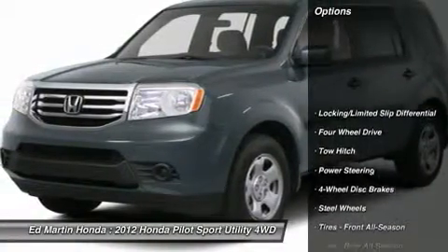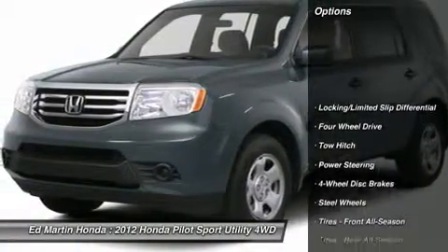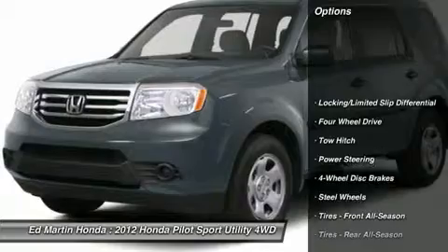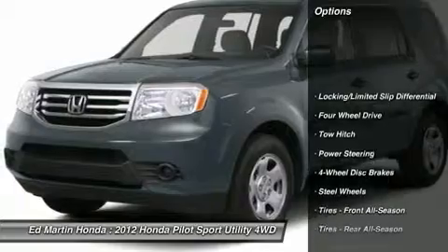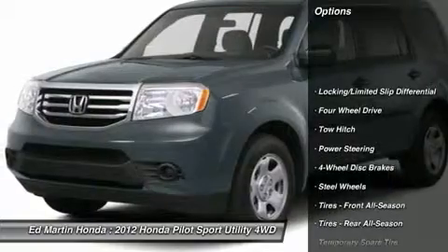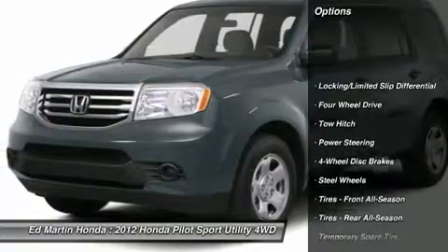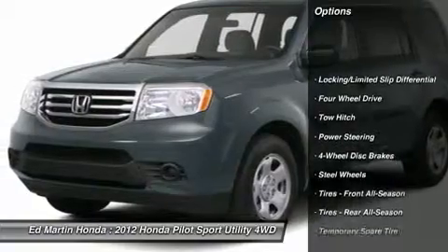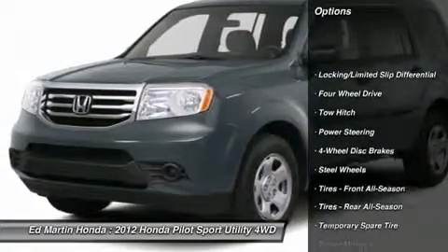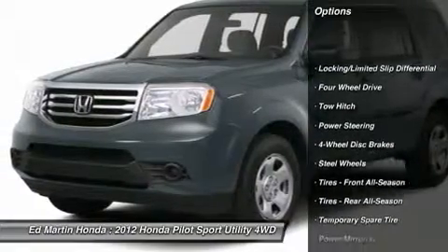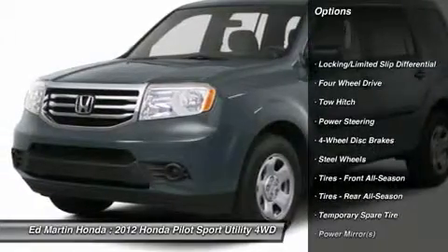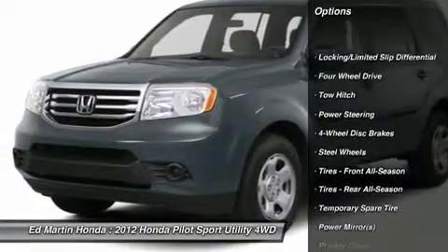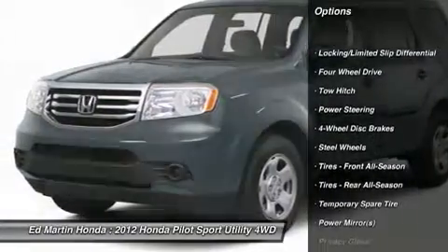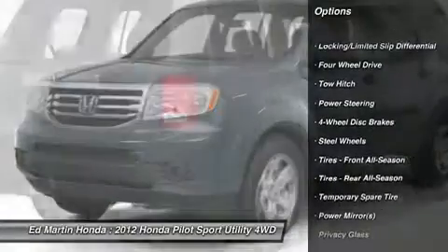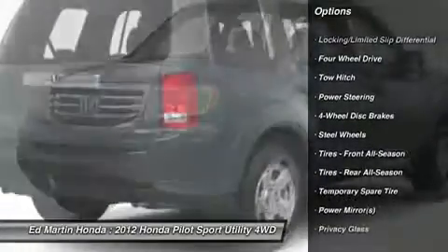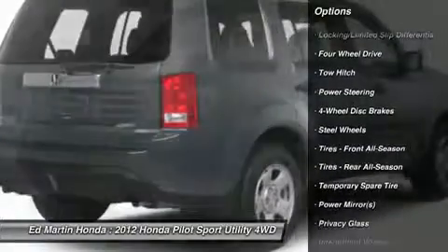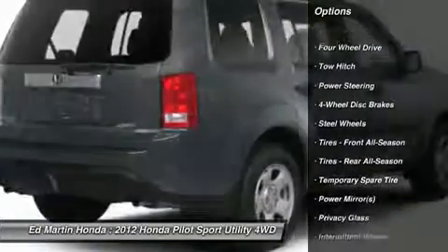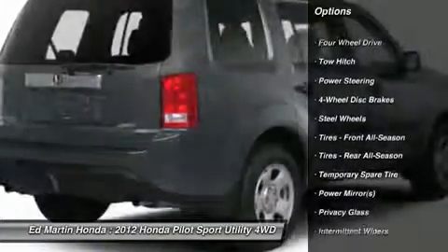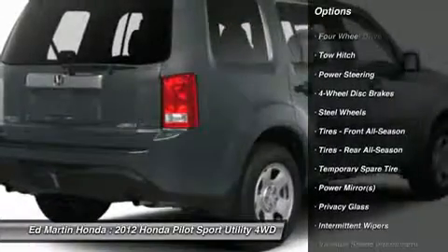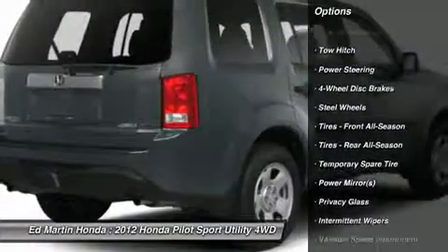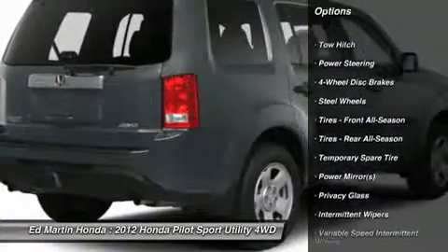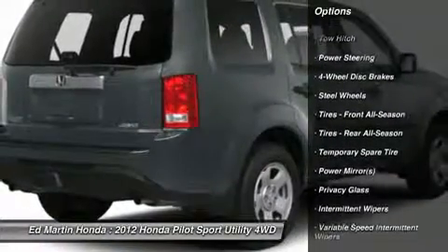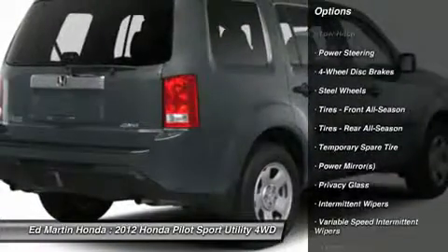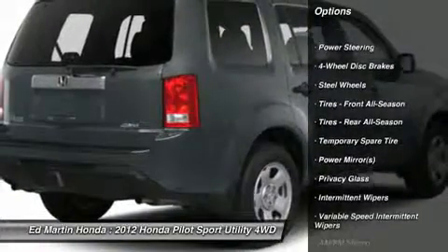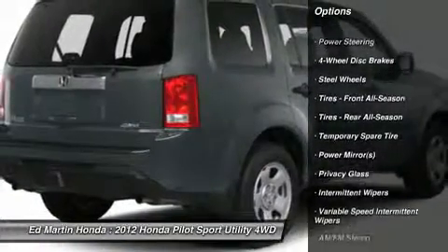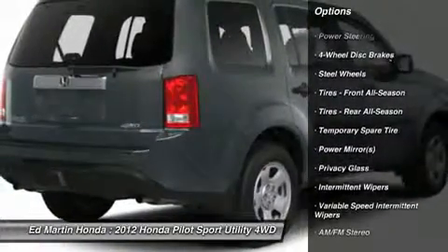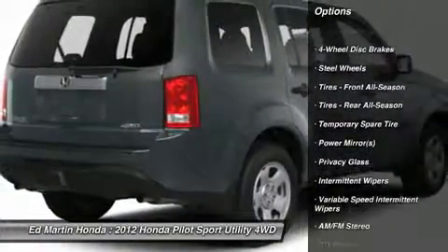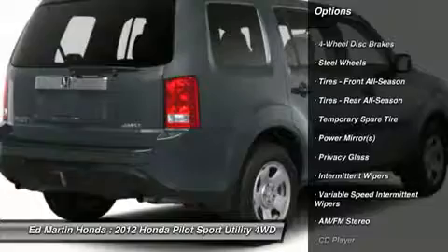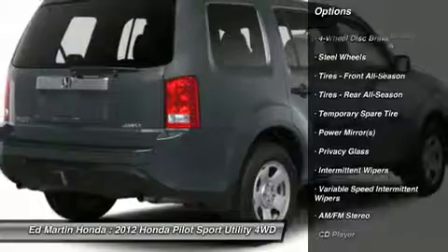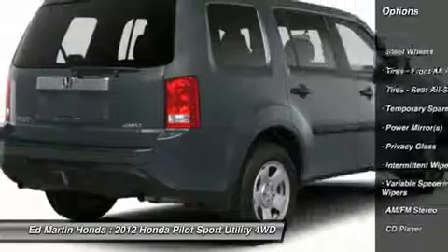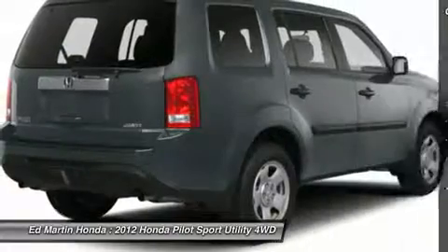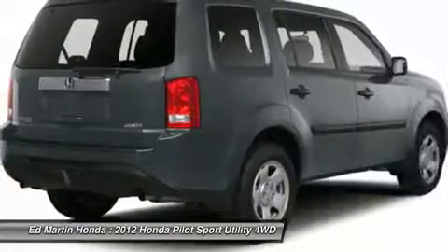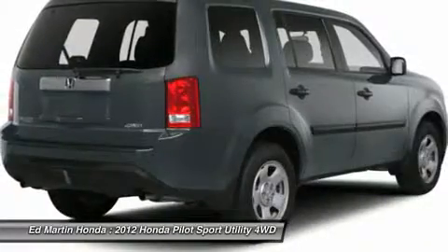Anti-lock braking system. Traction control. Stability control. Tow hitch. Air conditioning. Power steering.